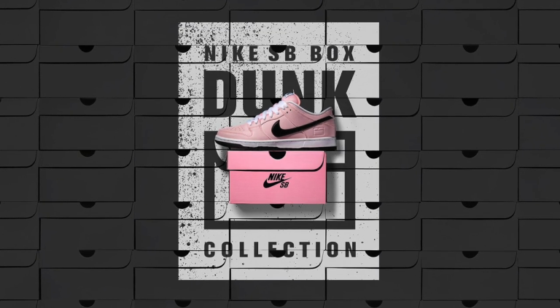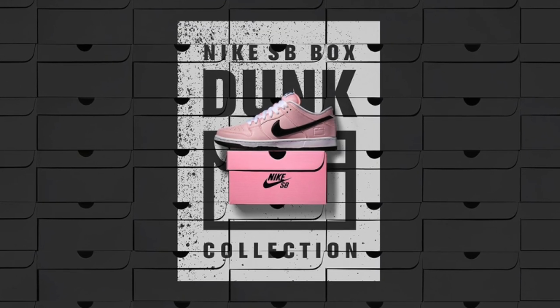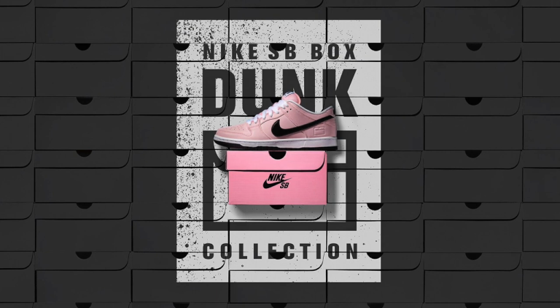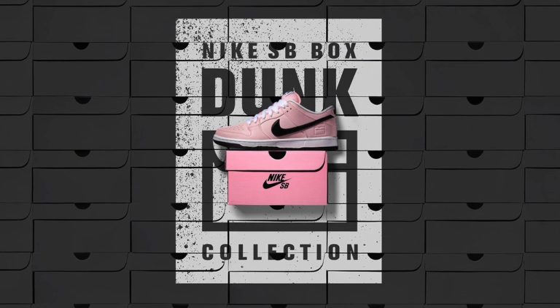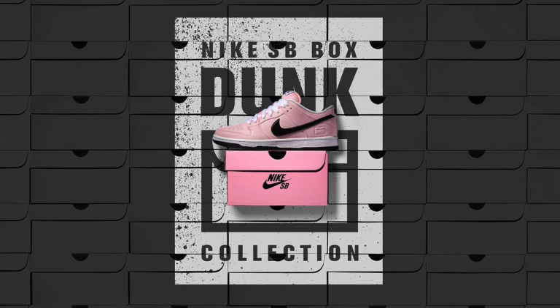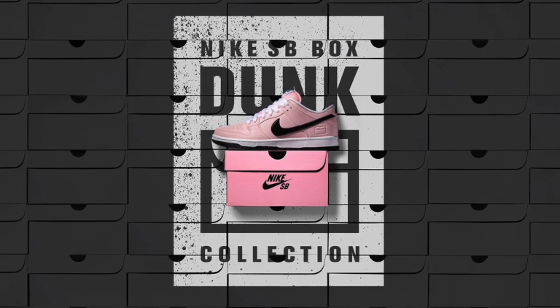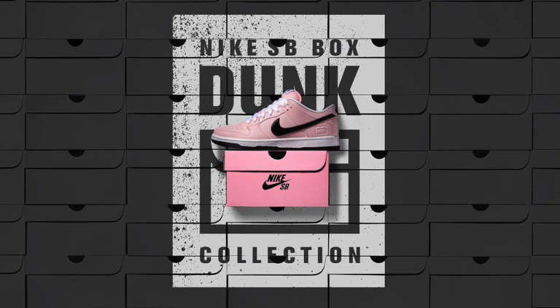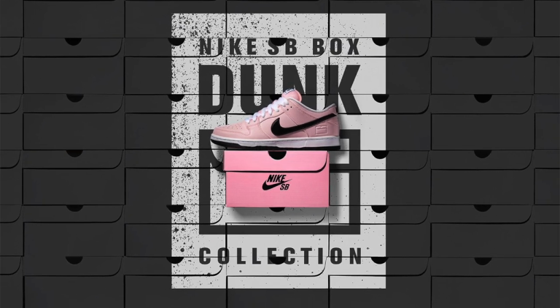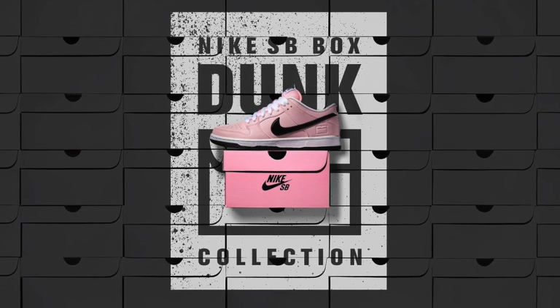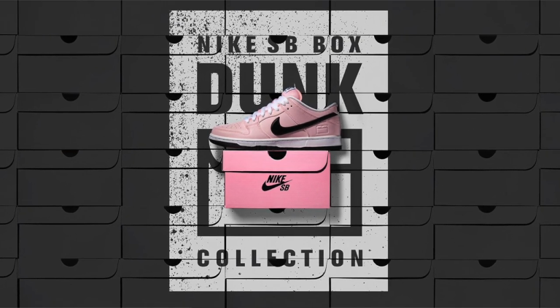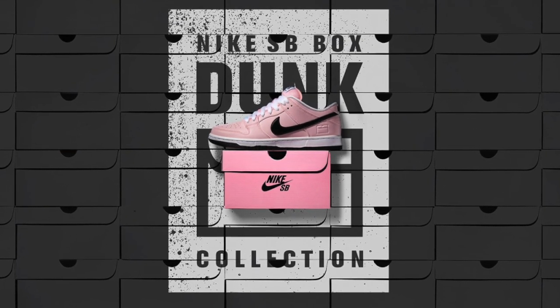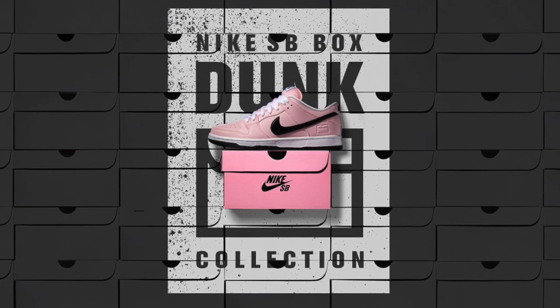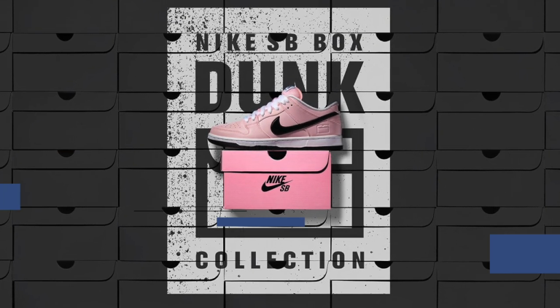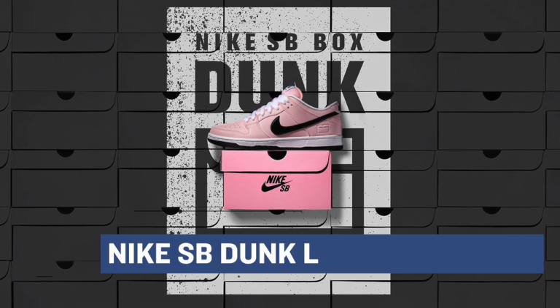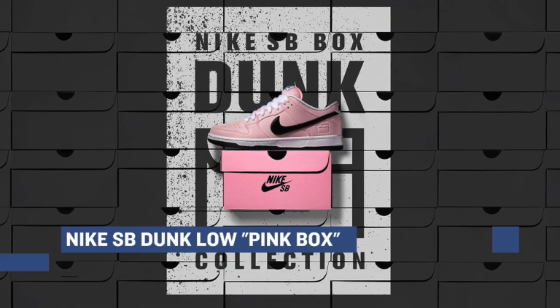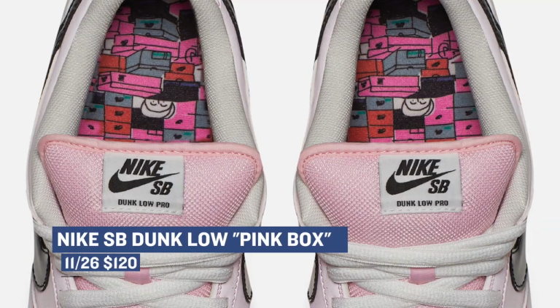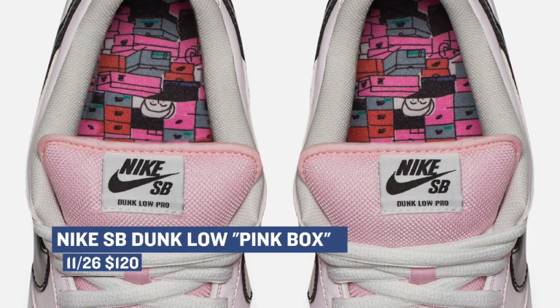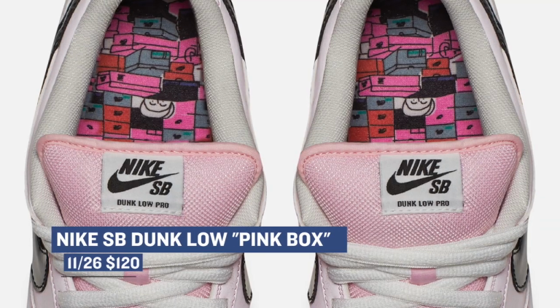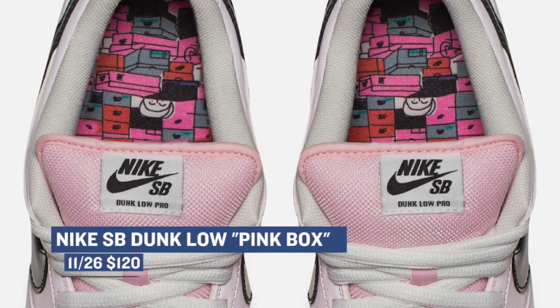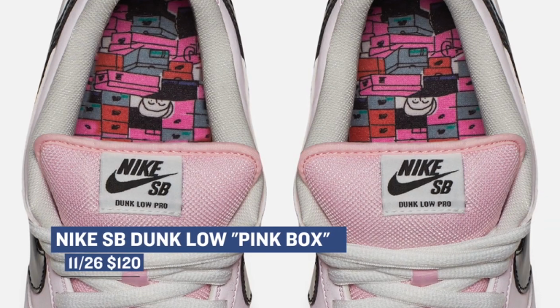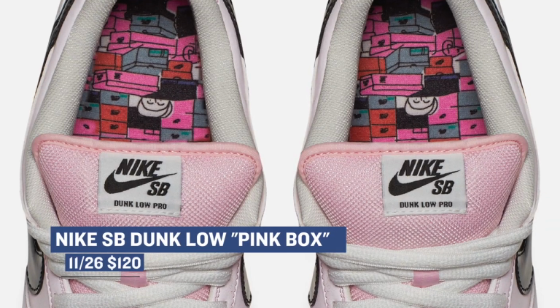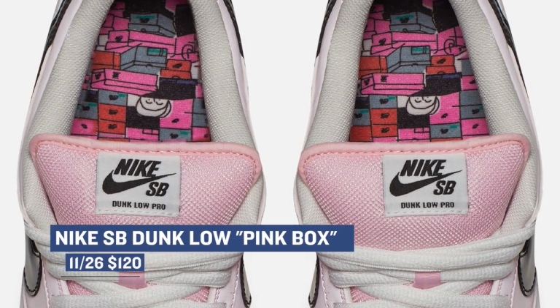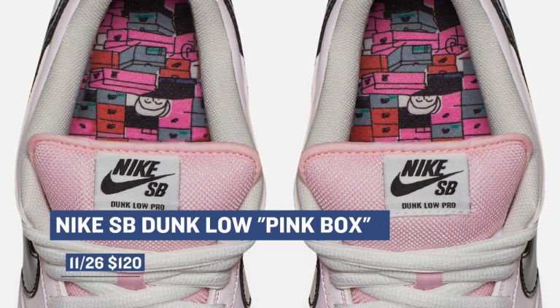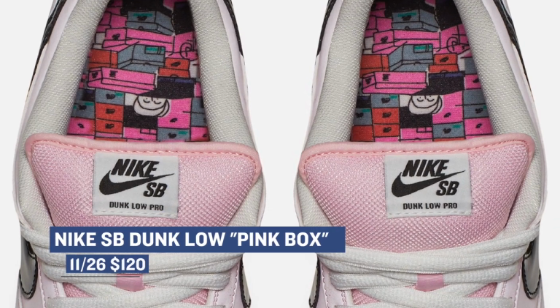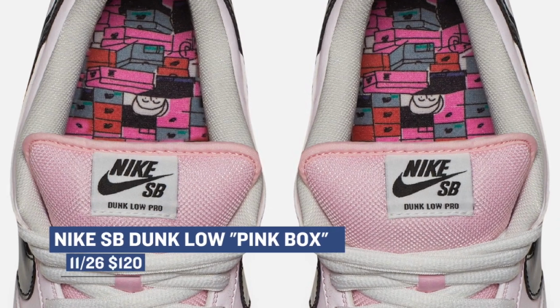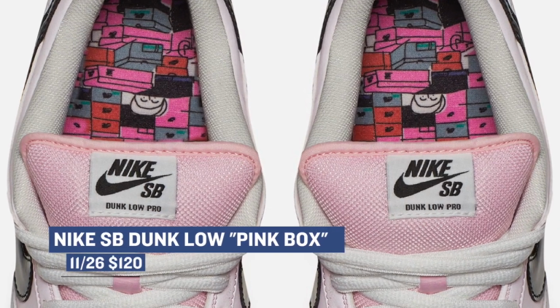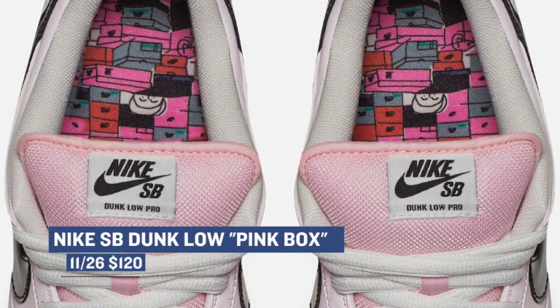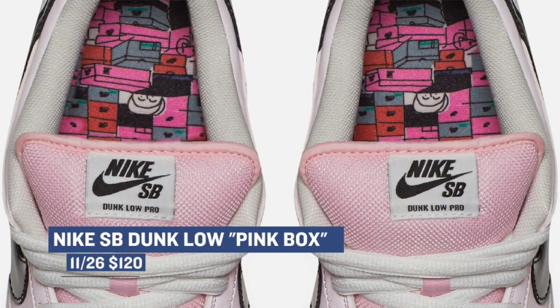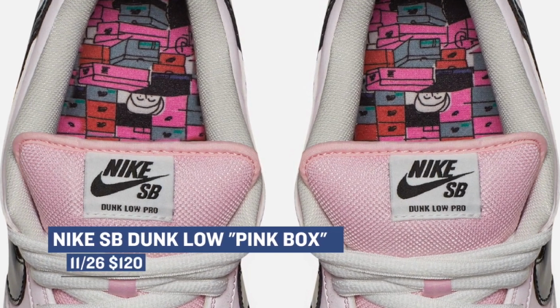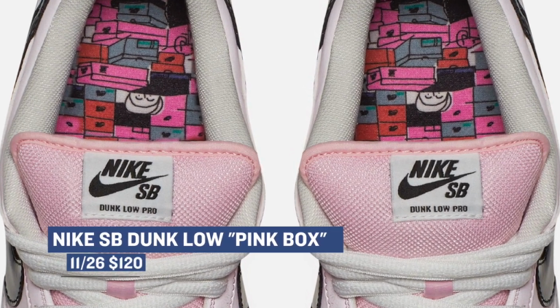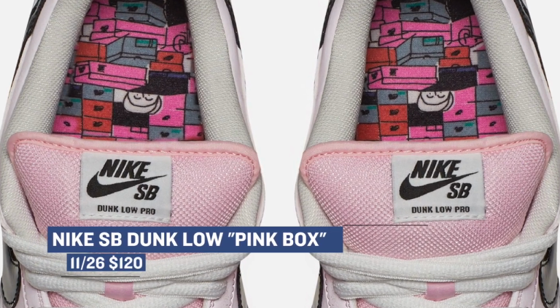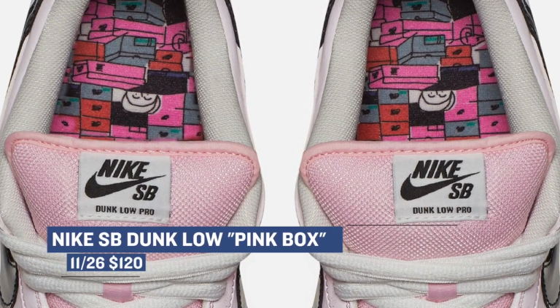For Saturday, things are pretty light. The Nike SB Dunk Low Pink Box is dropping — the model shows love to the old pink box SB days and even has a reflective upper. Those will cost you $120.